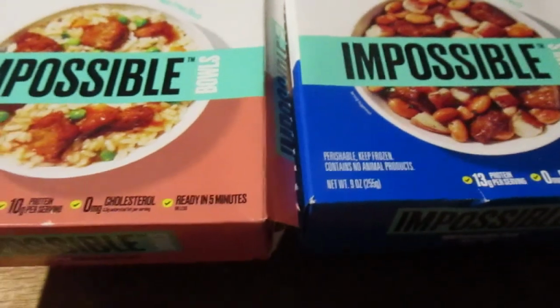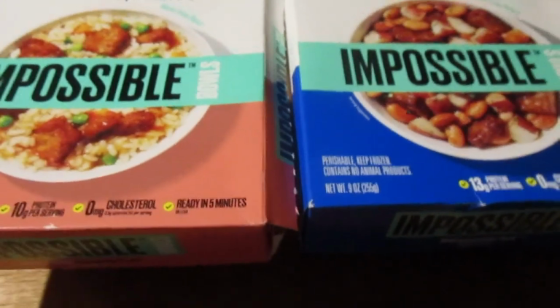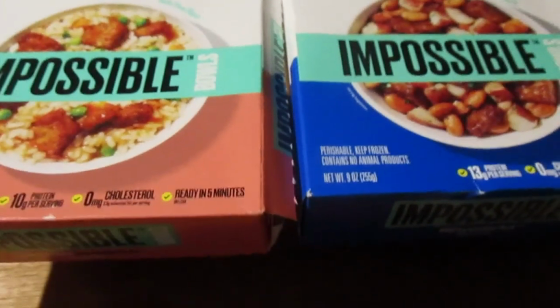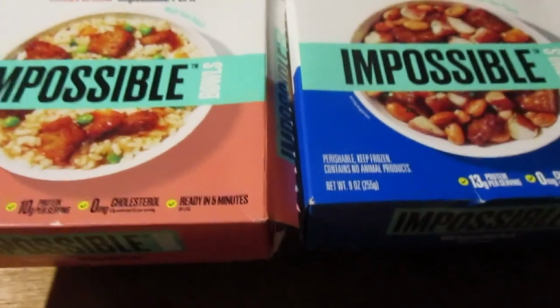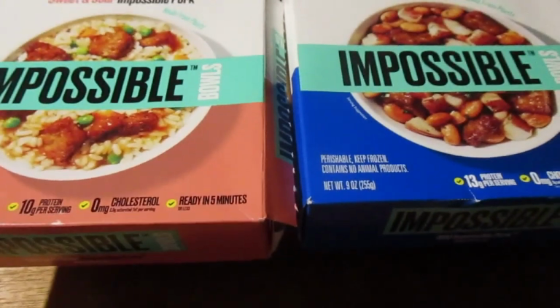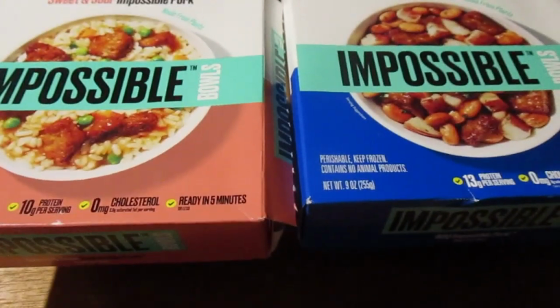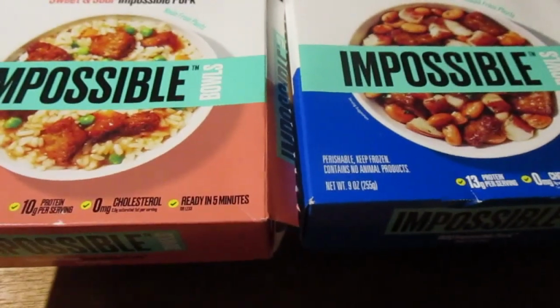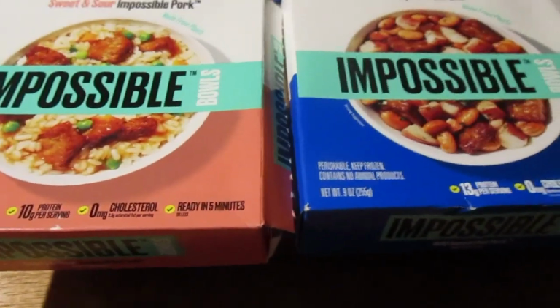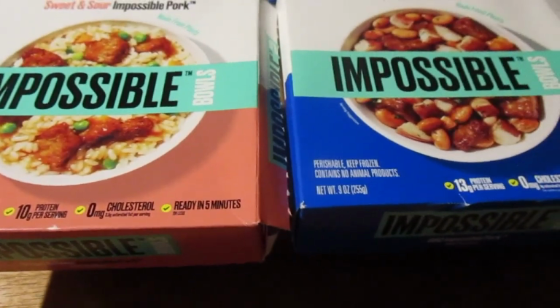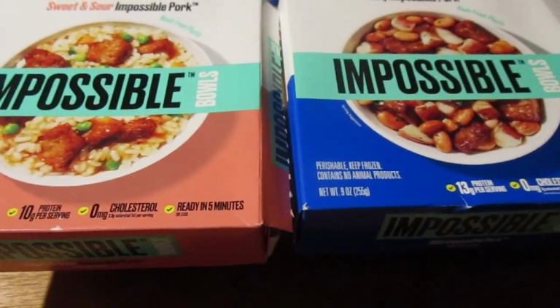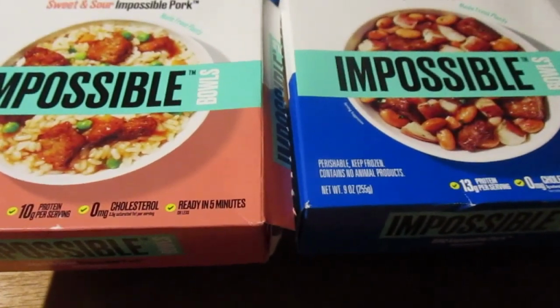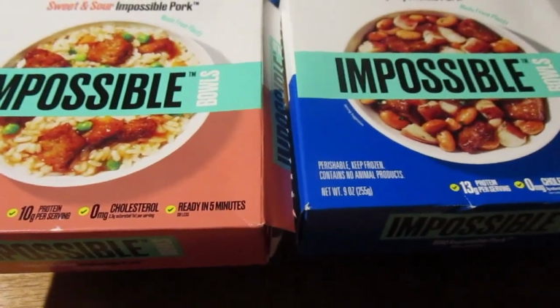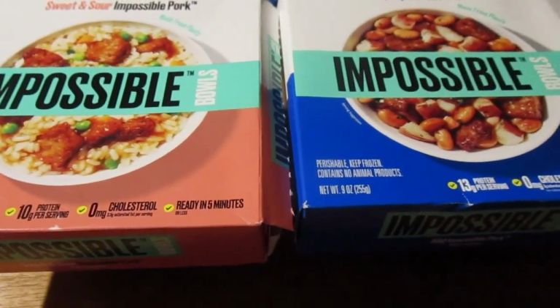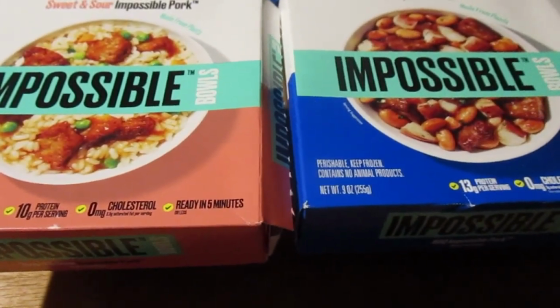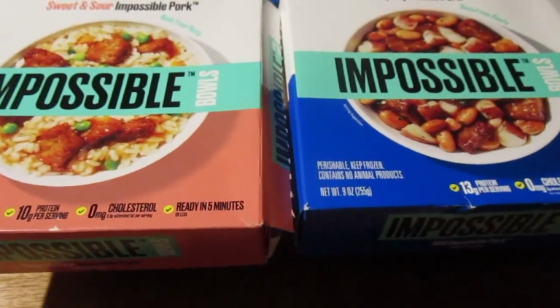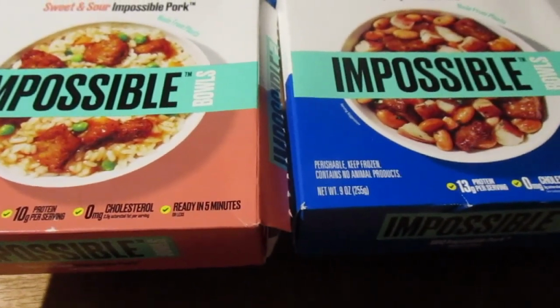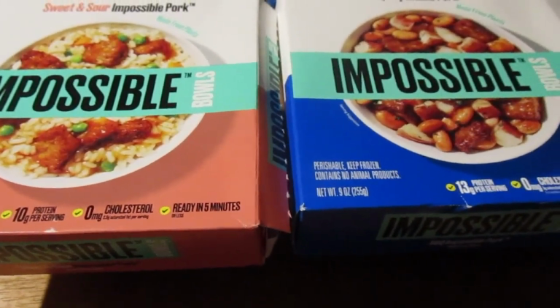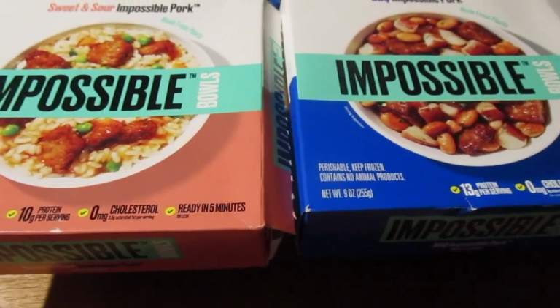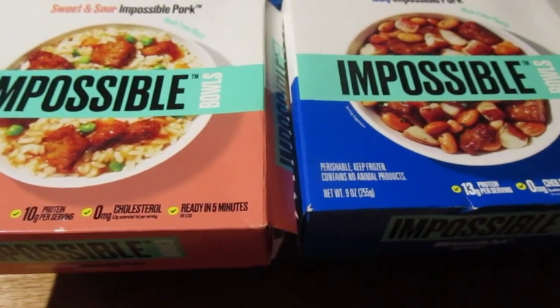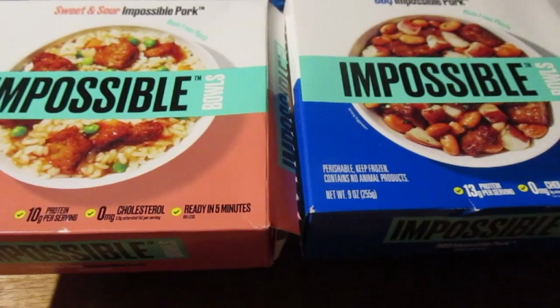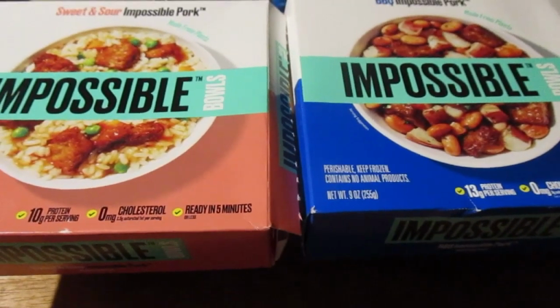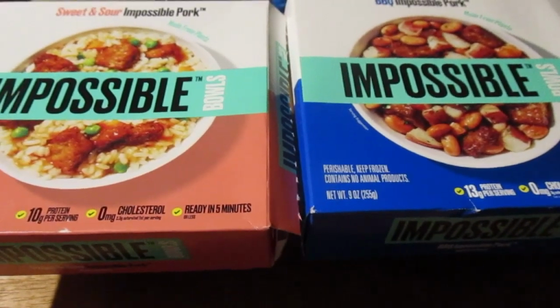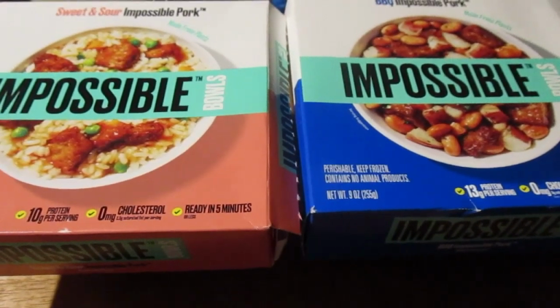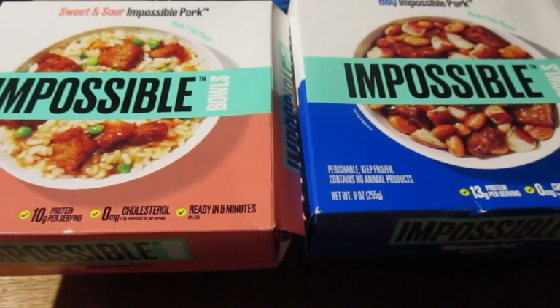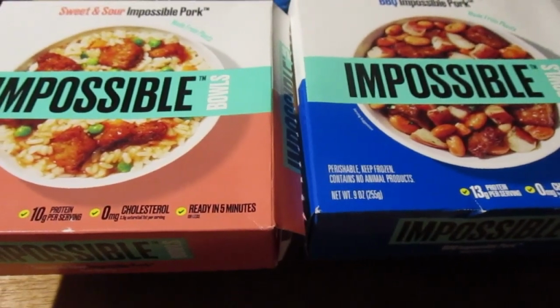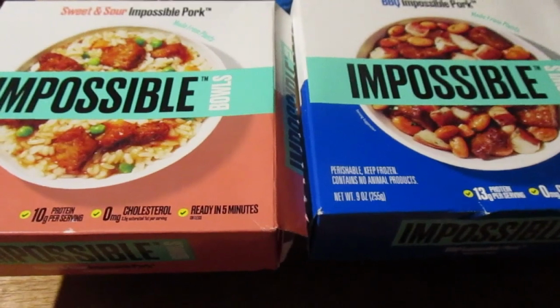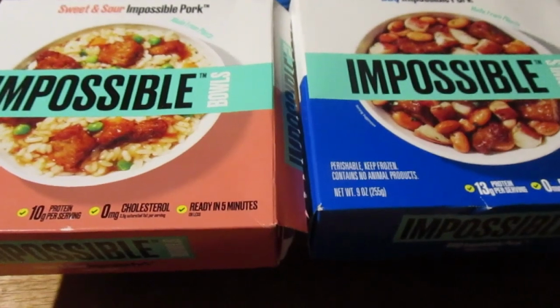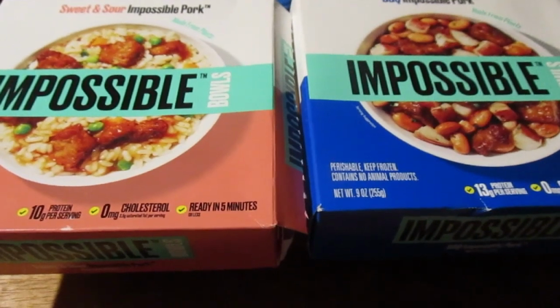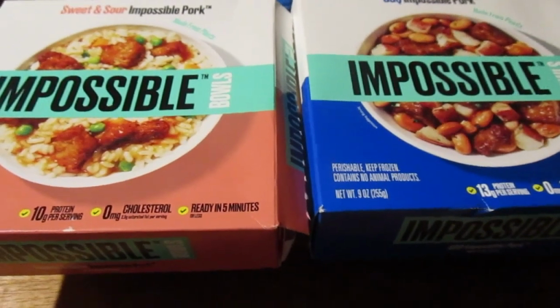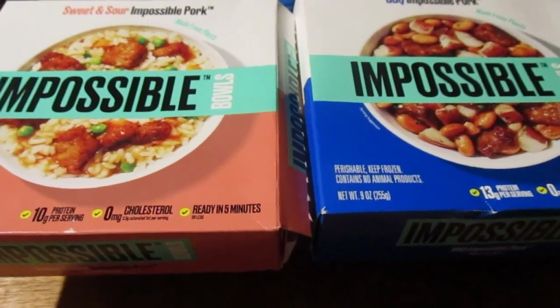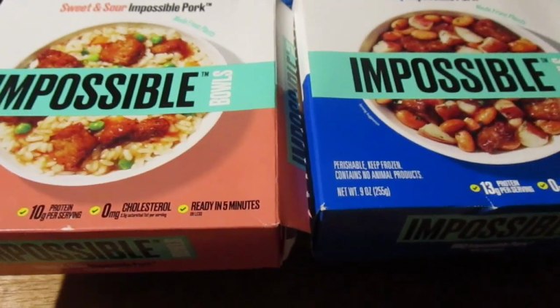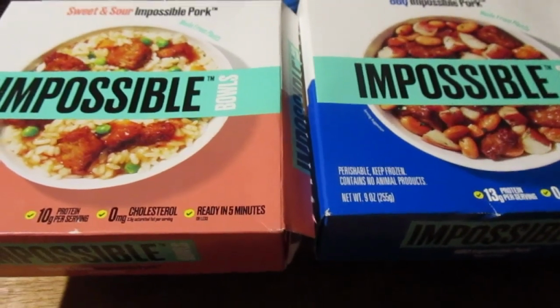Hey, my legion. How y'all doing today? I'm back with two impossible bowls.